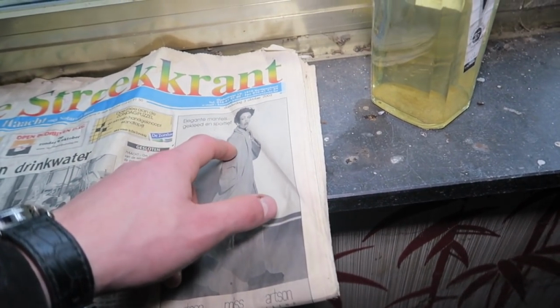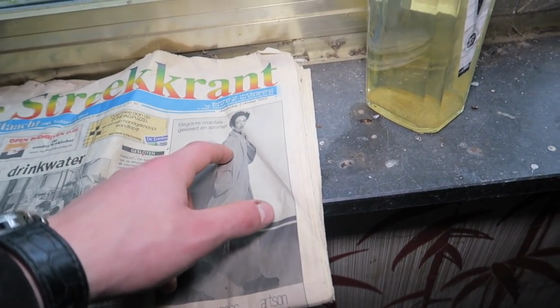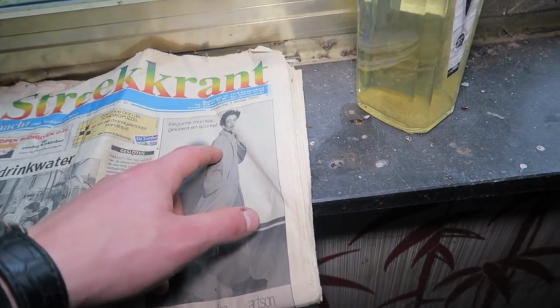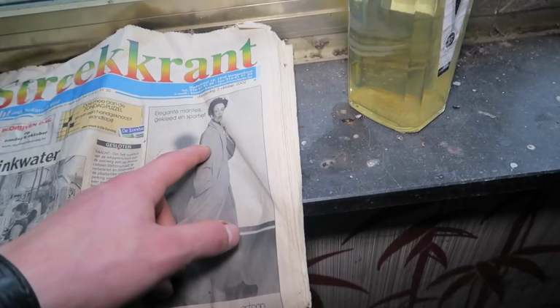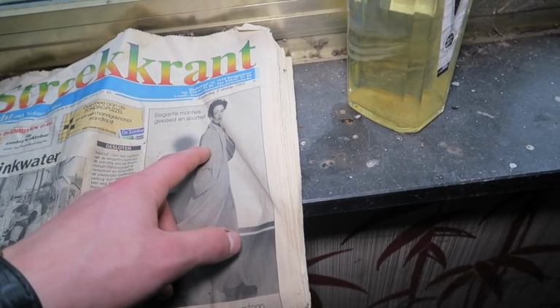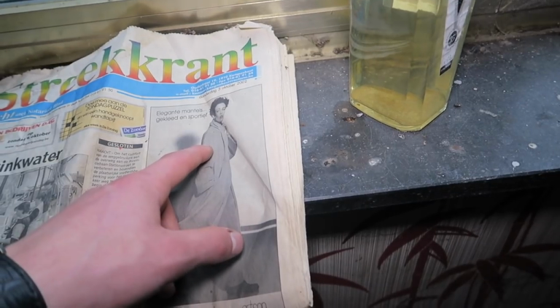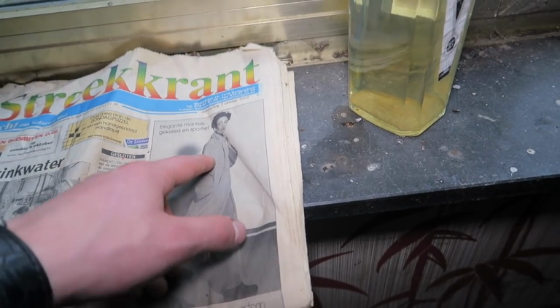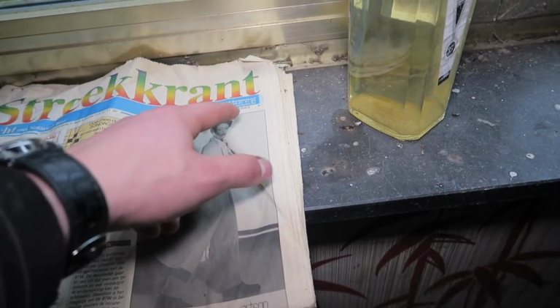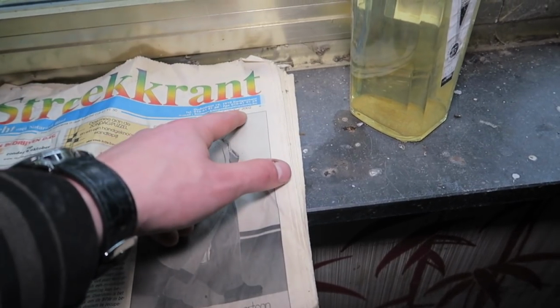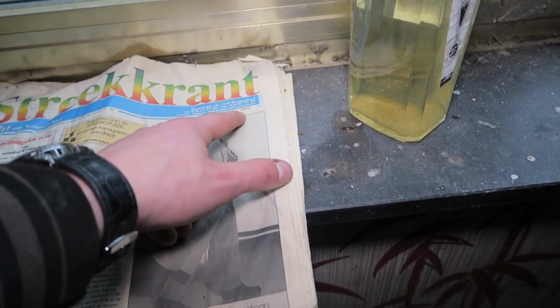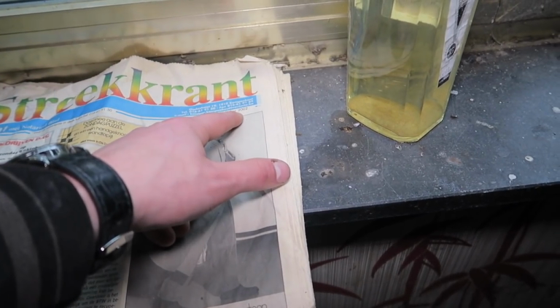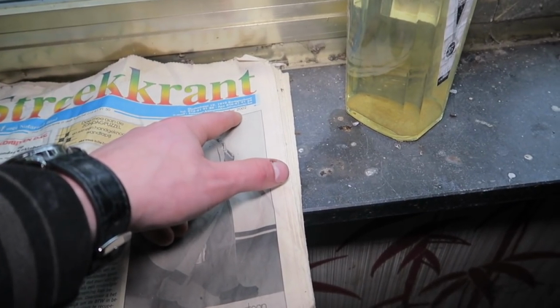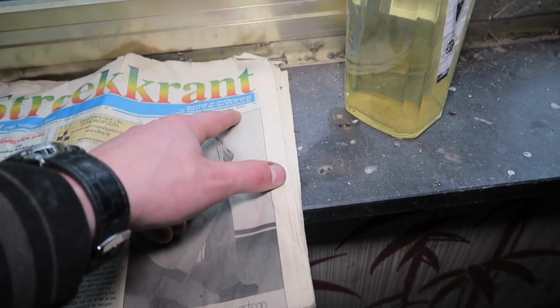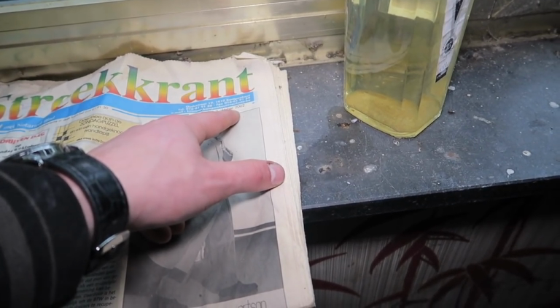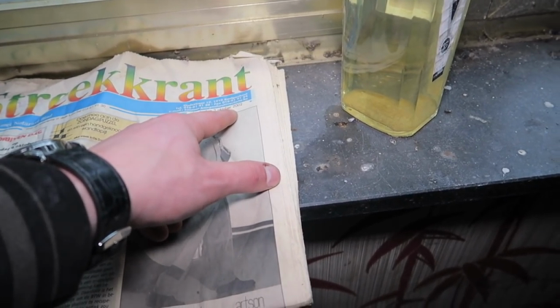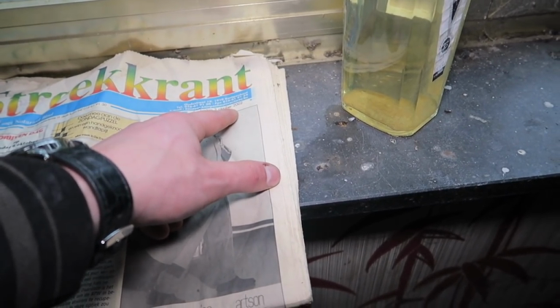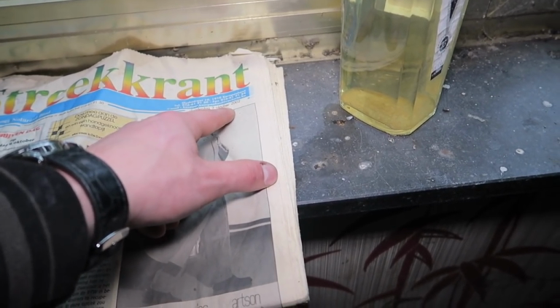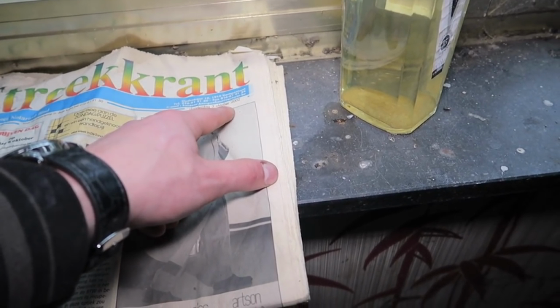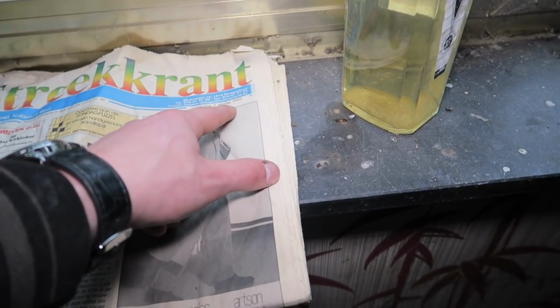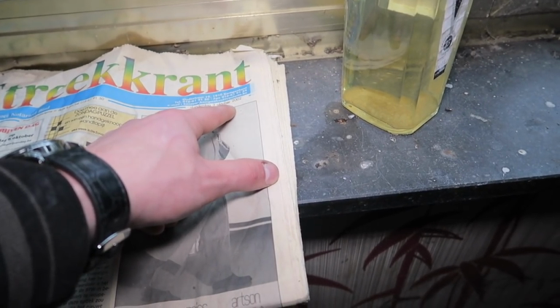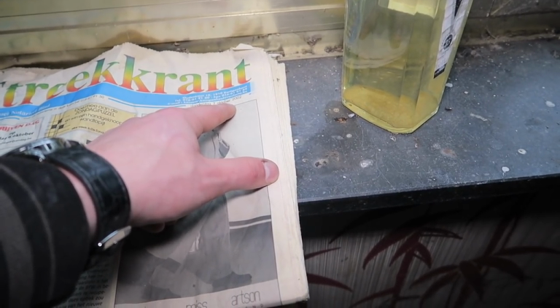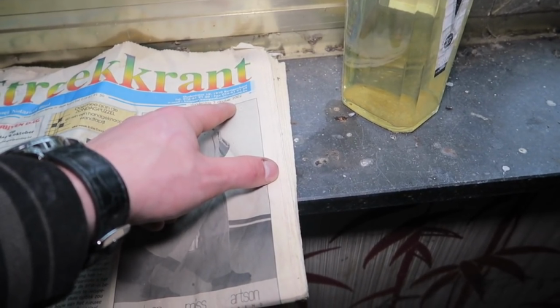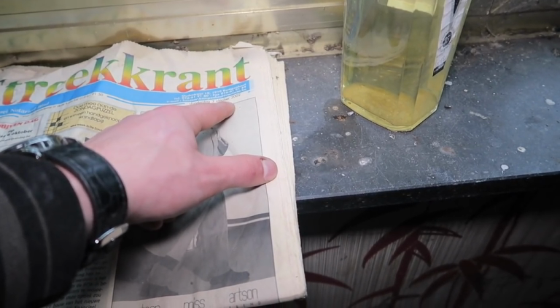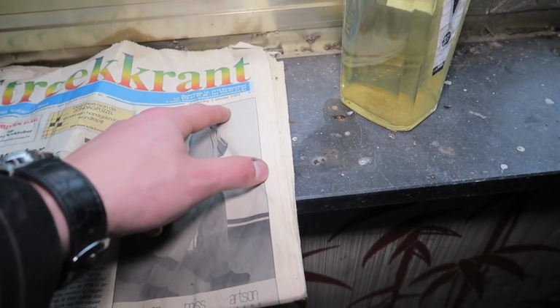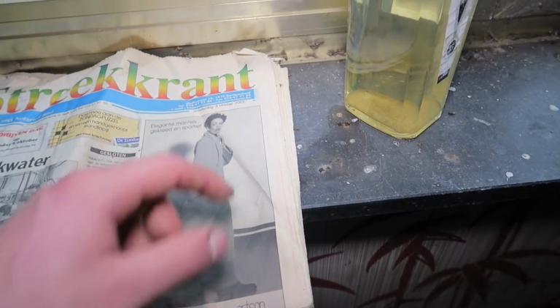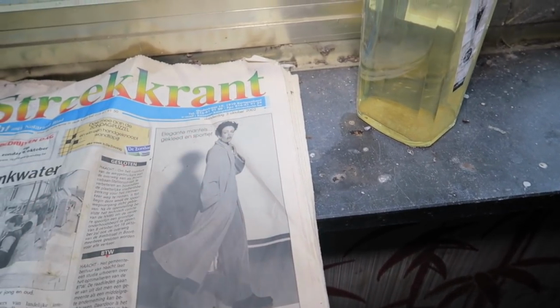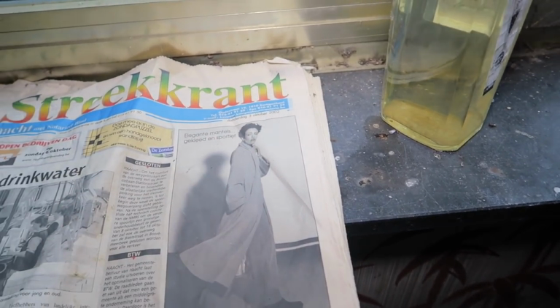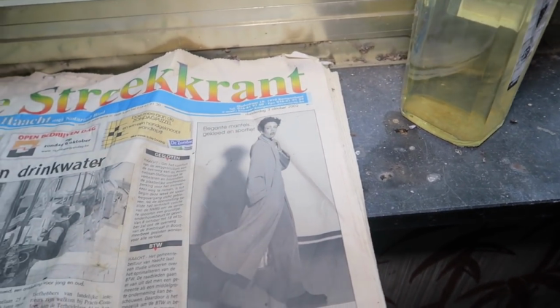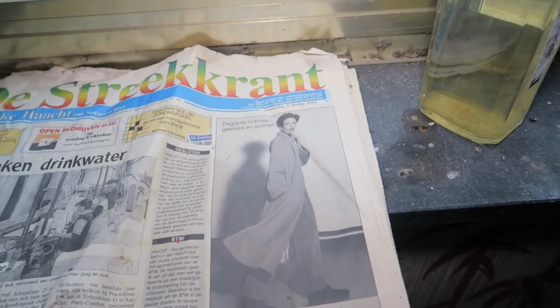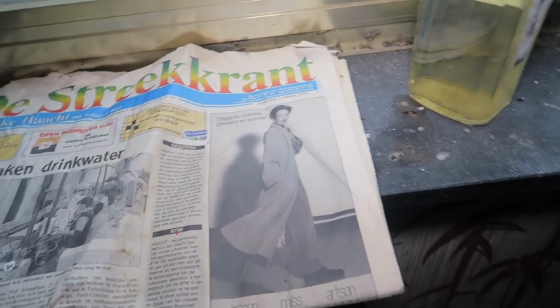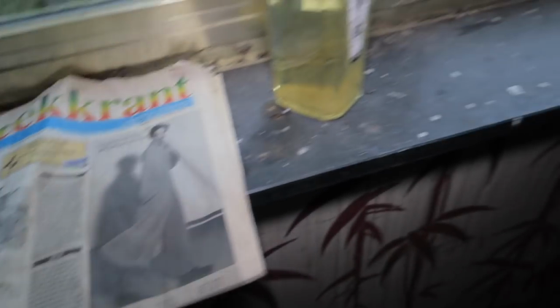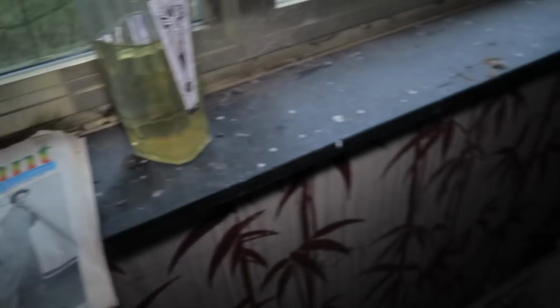This is from 2002 — the news, people. What the hell?